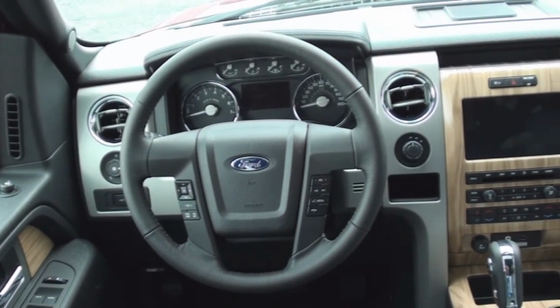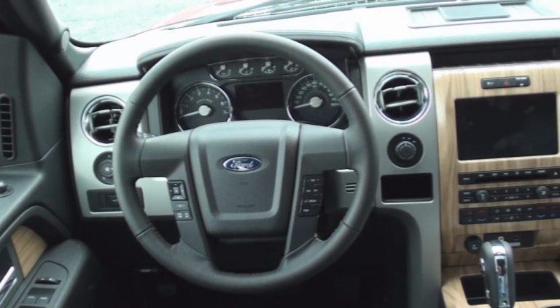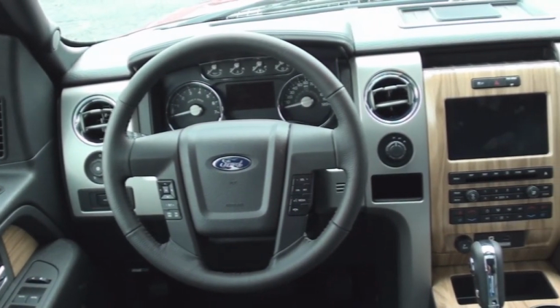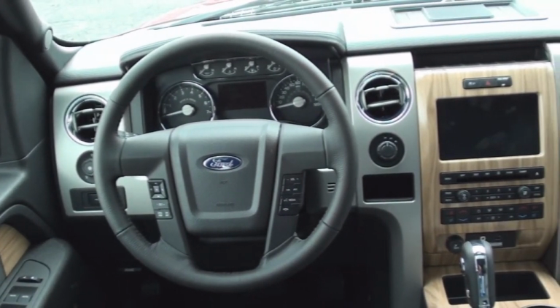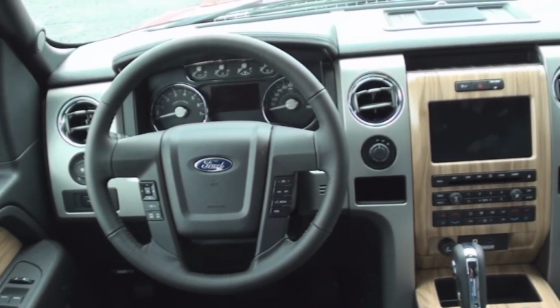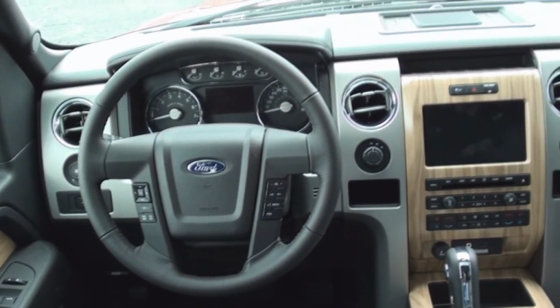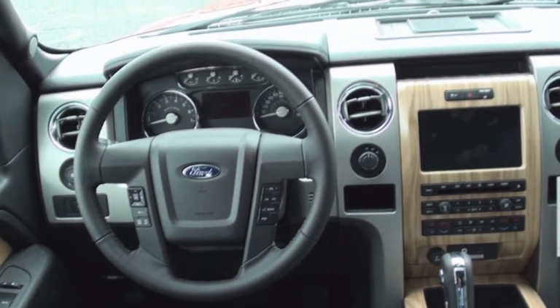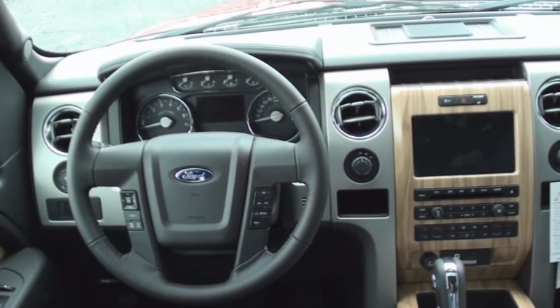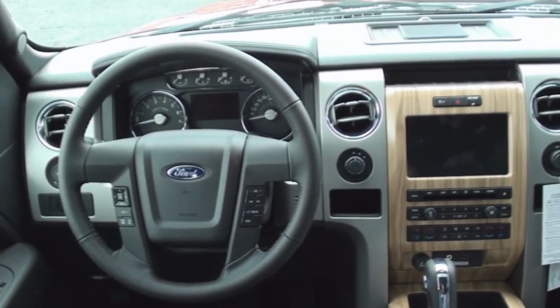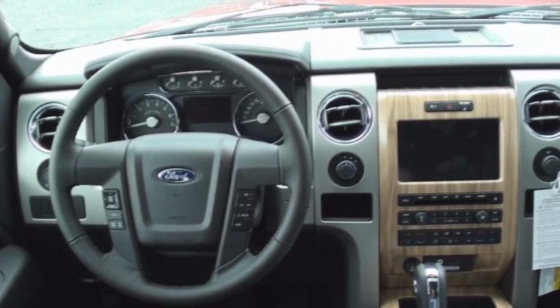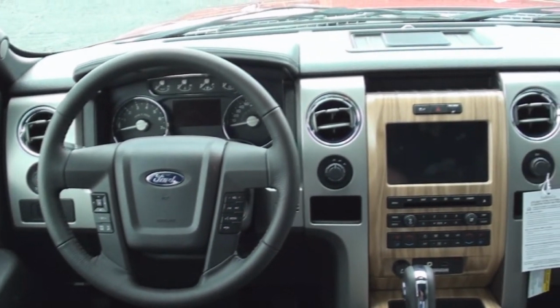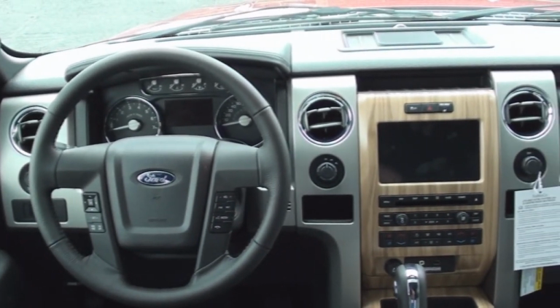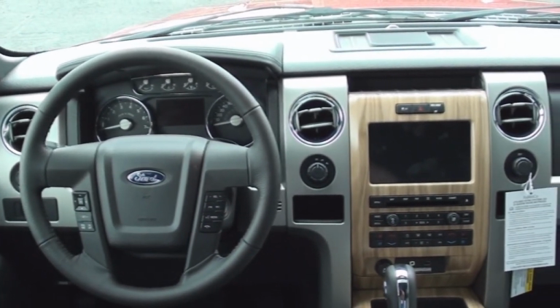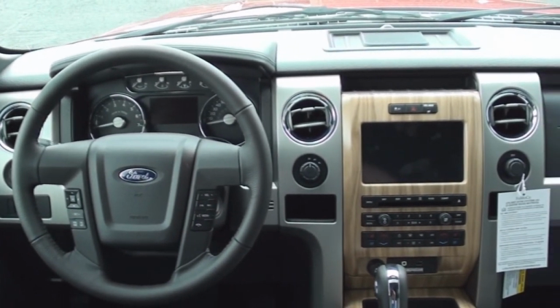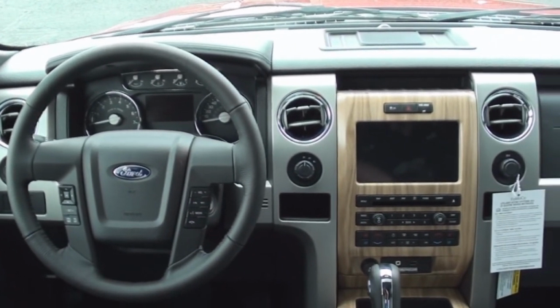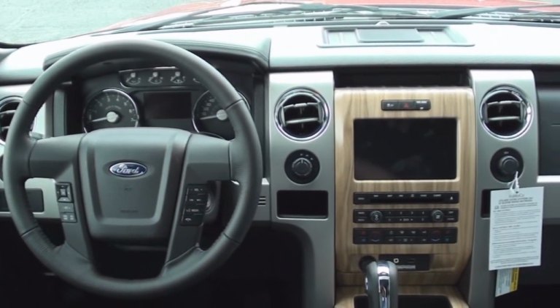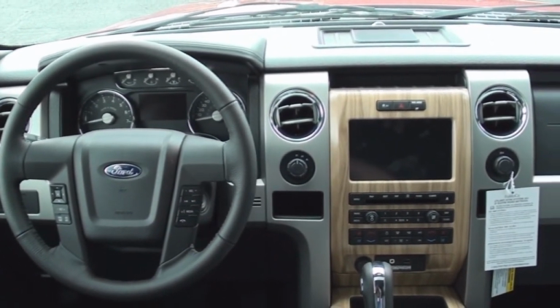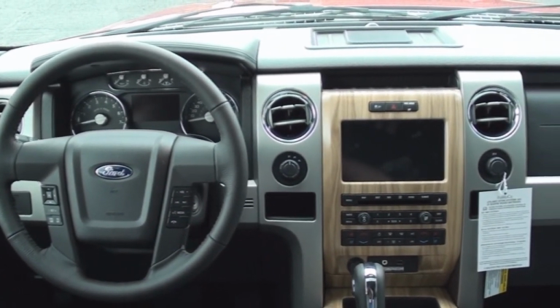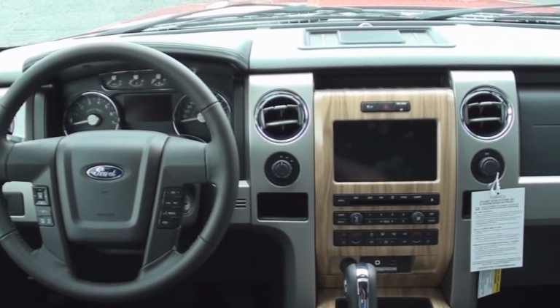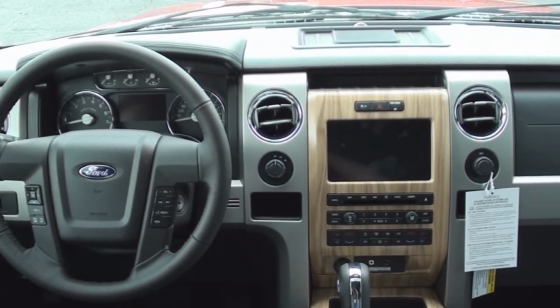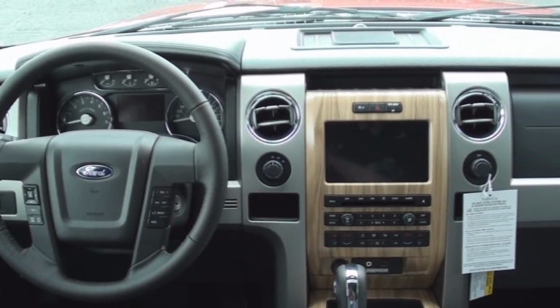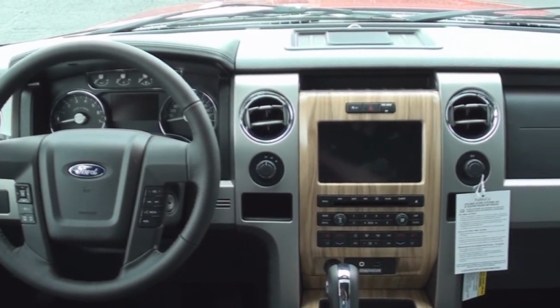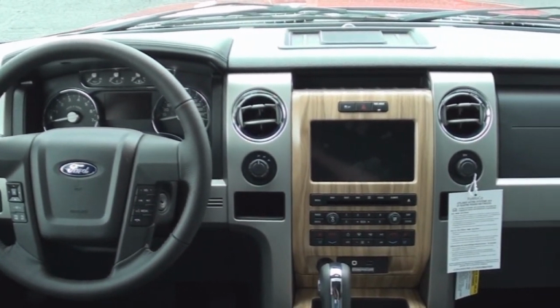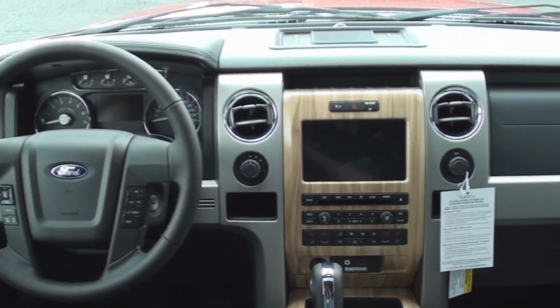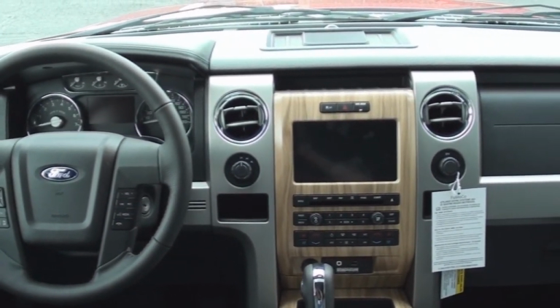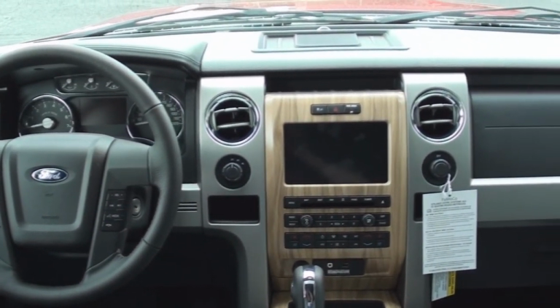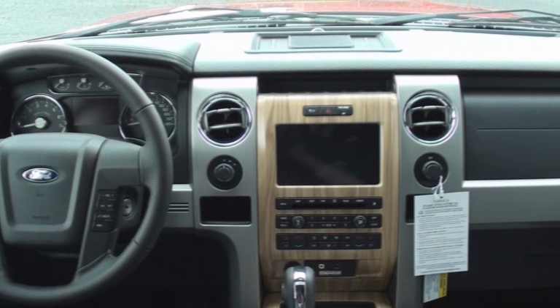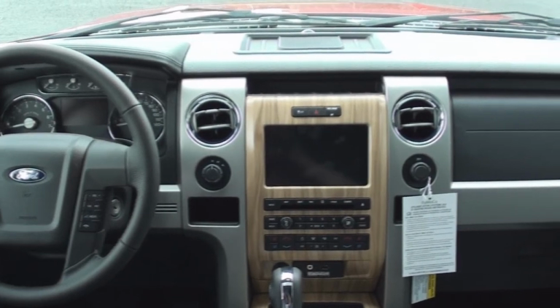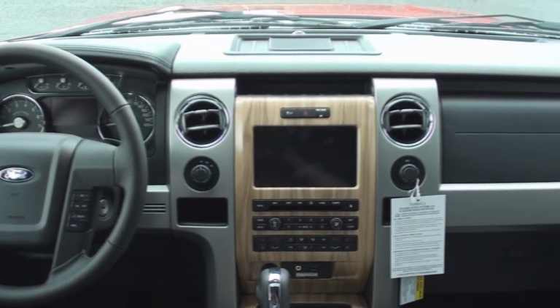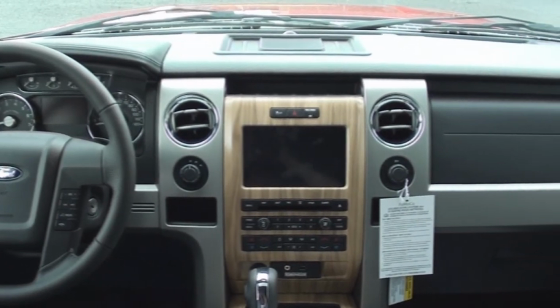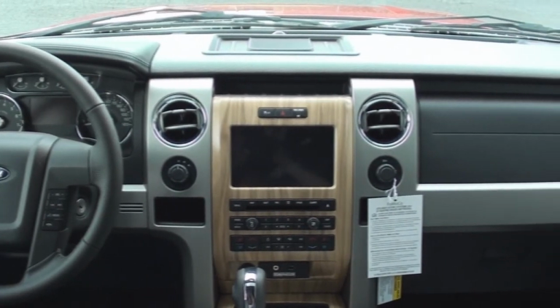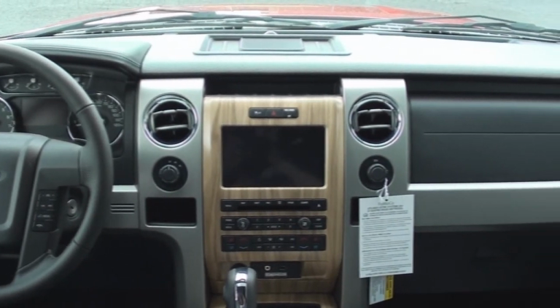The dashboard also features more wood grain, as well as bright silver trim.